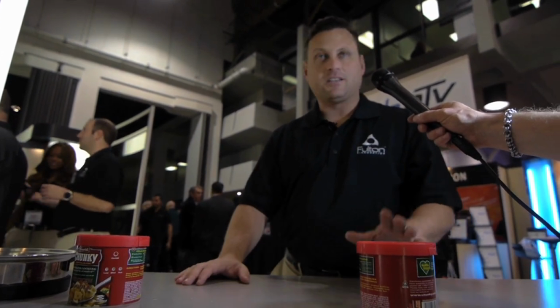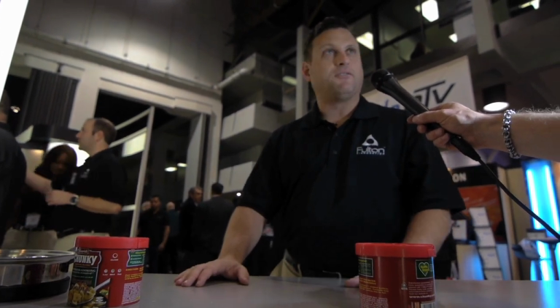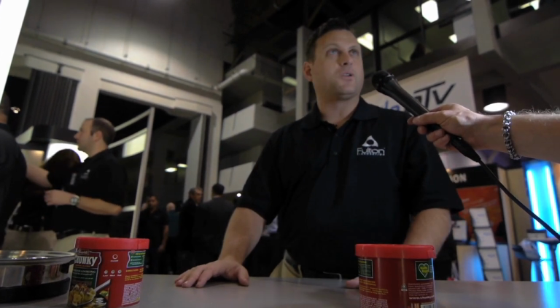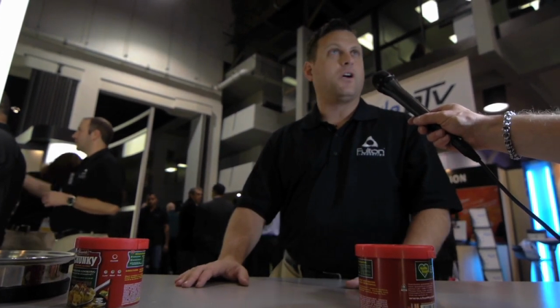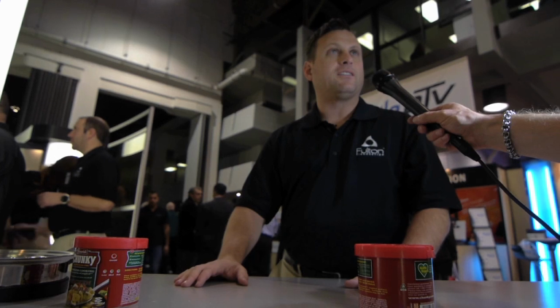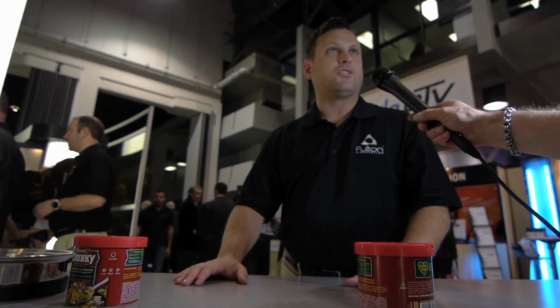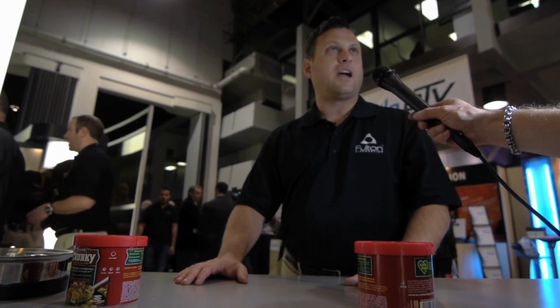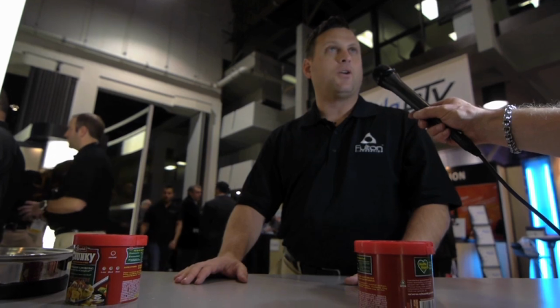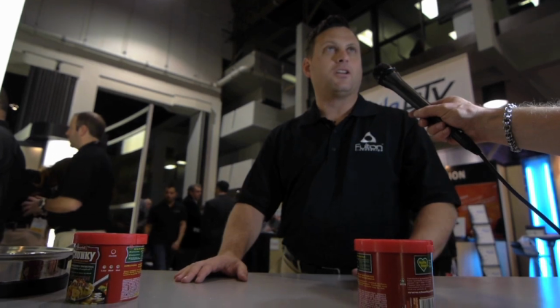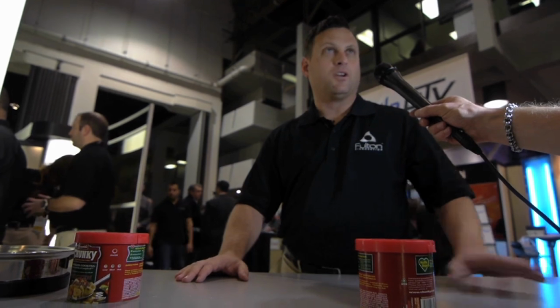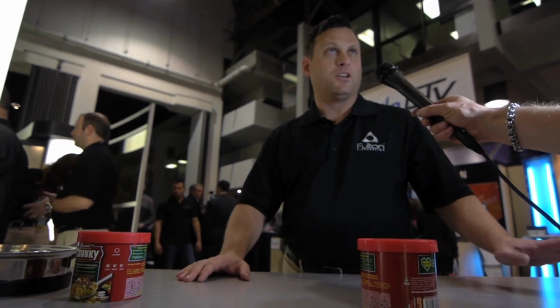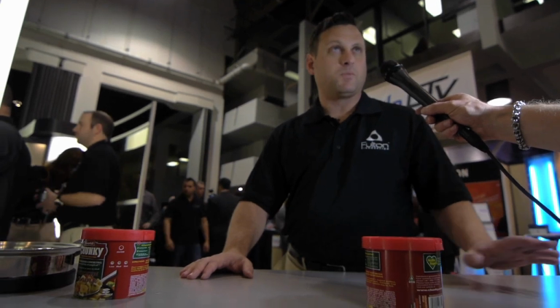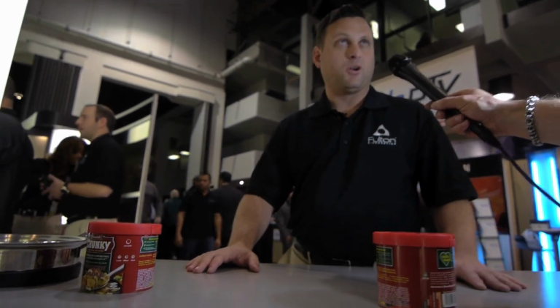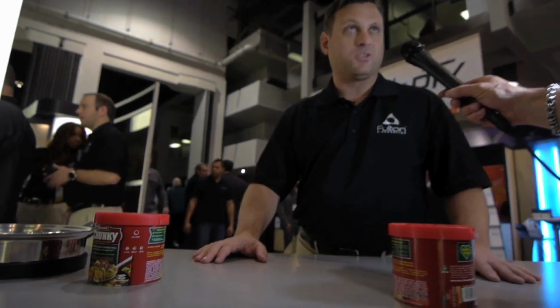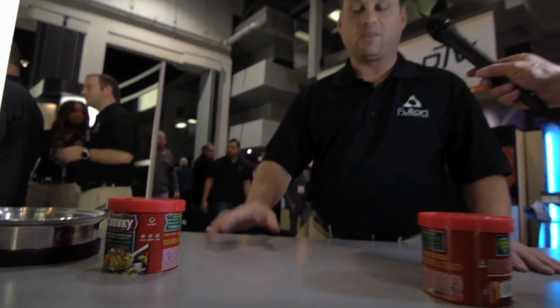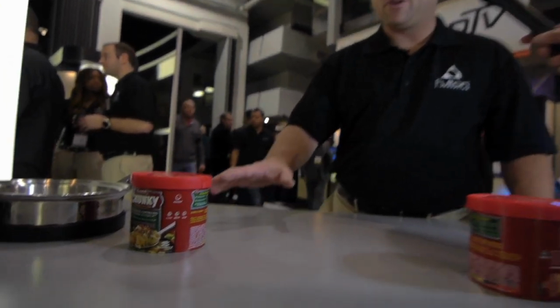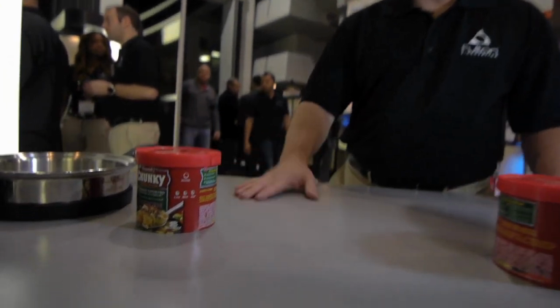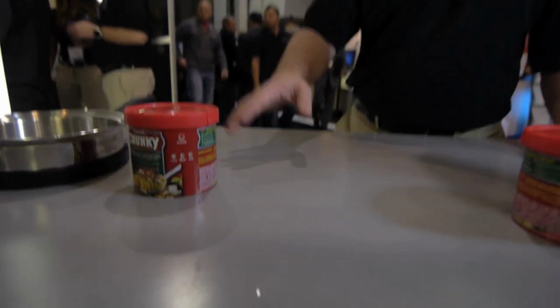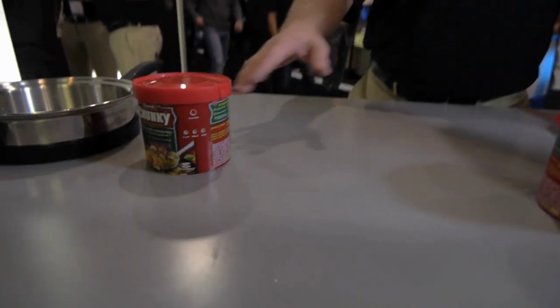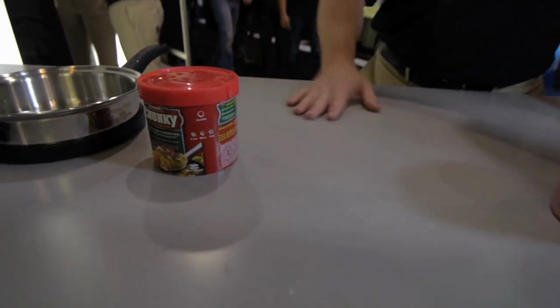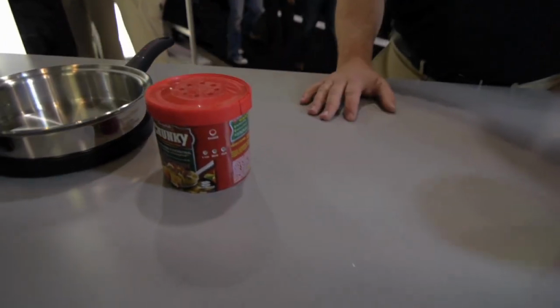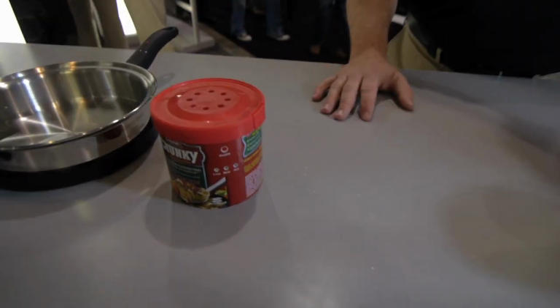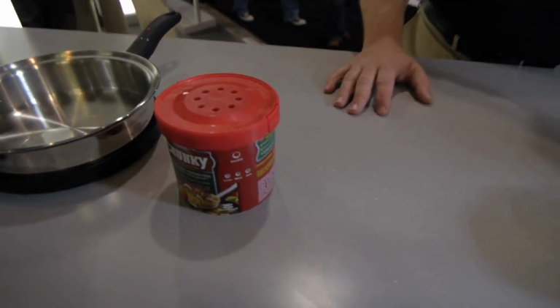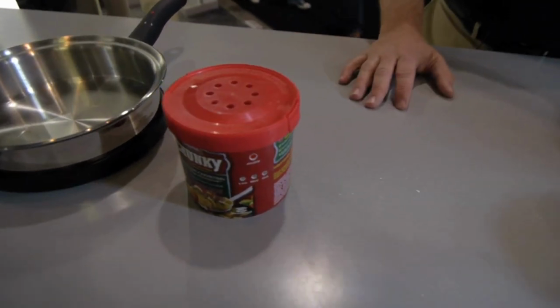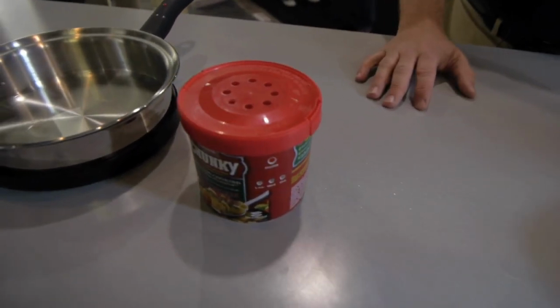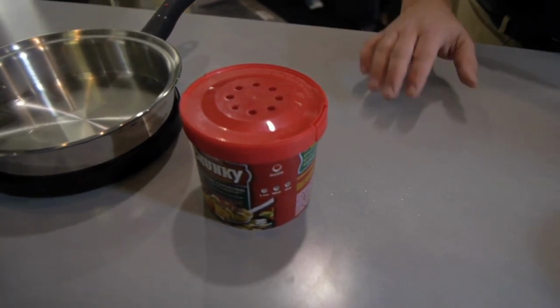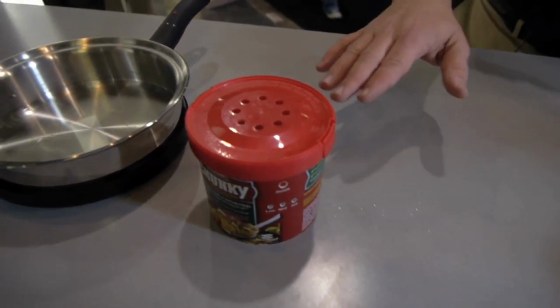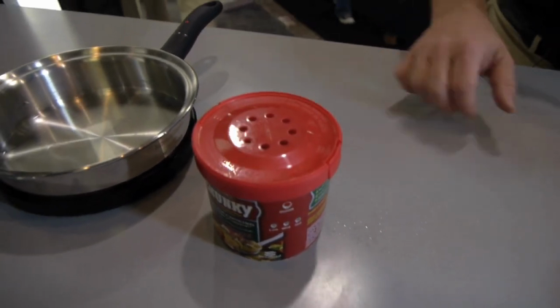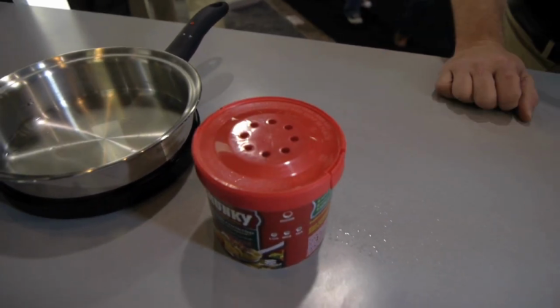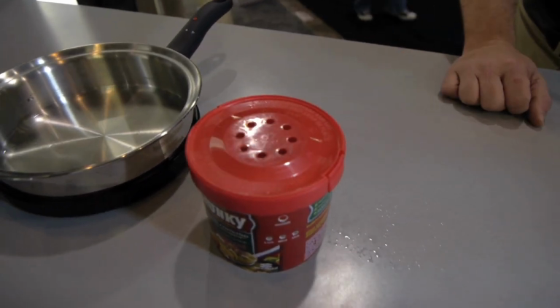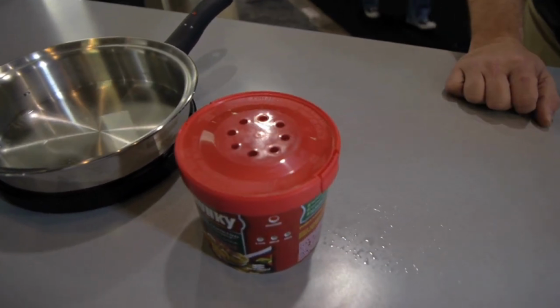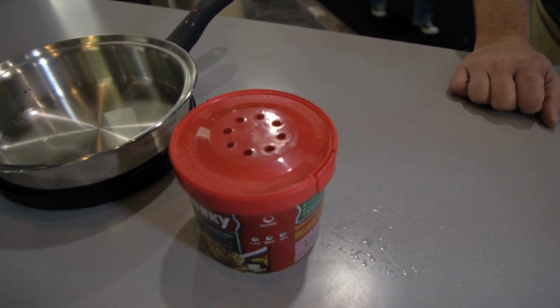You can take a phone call, you can take a shower, you can go read the newspaper — forget about it. It's not going to boil over on your stove. It's going to stay at that temperature constant.